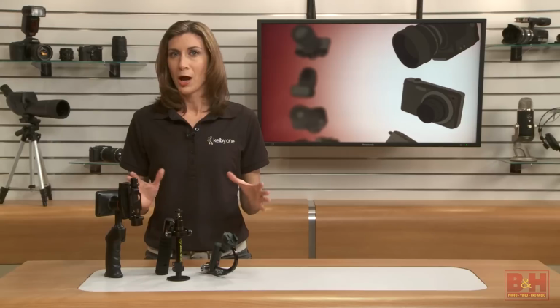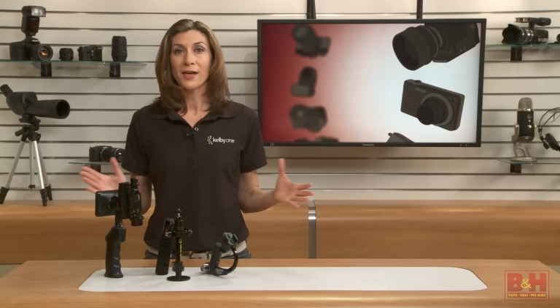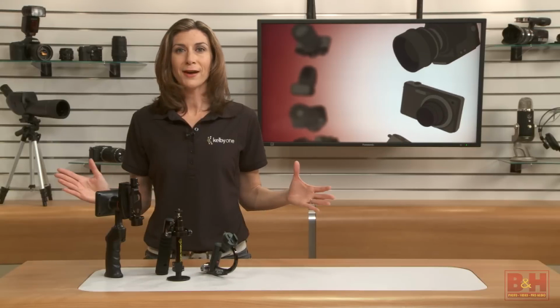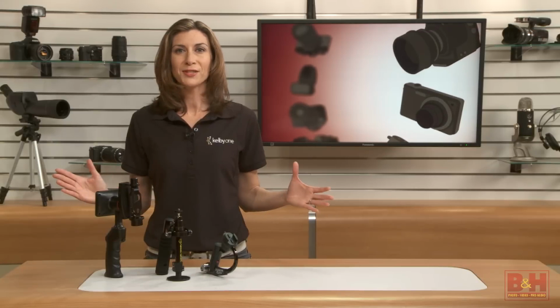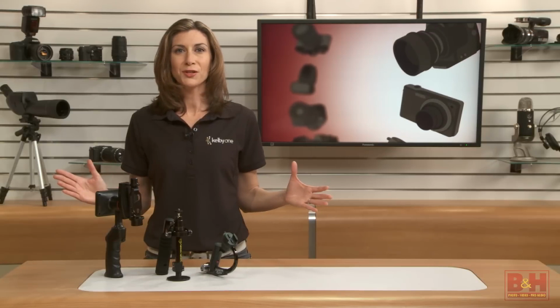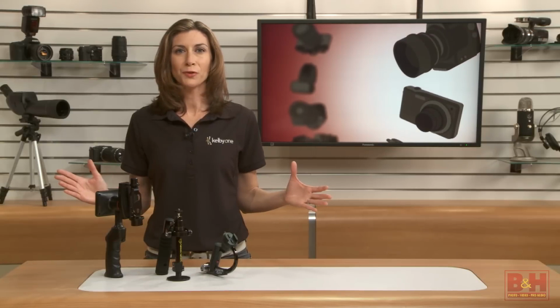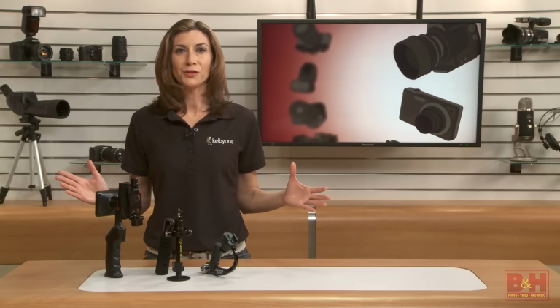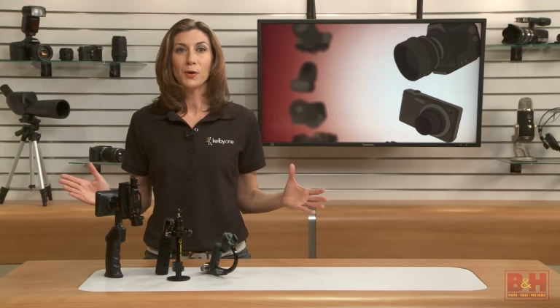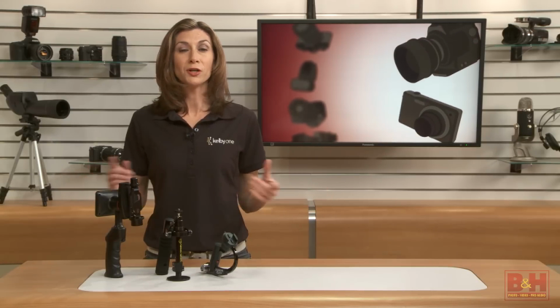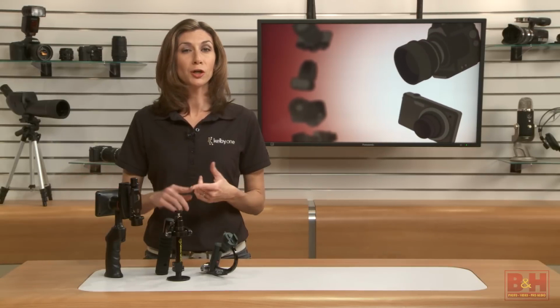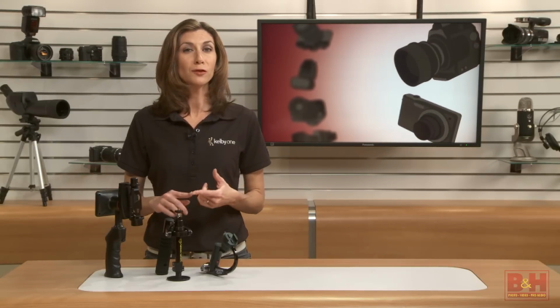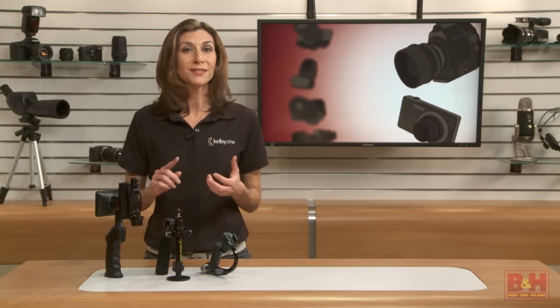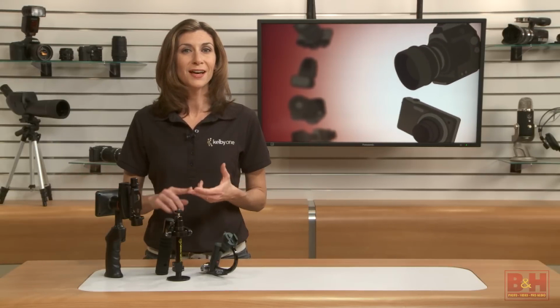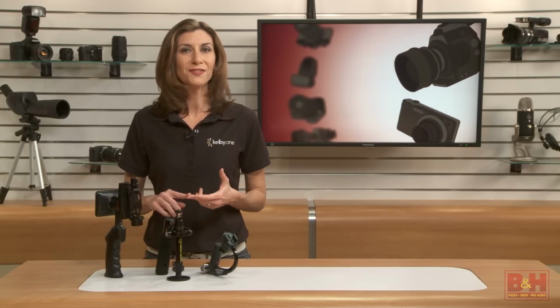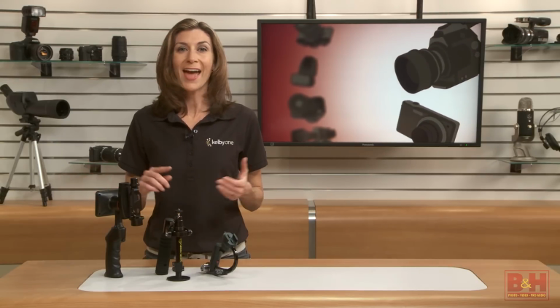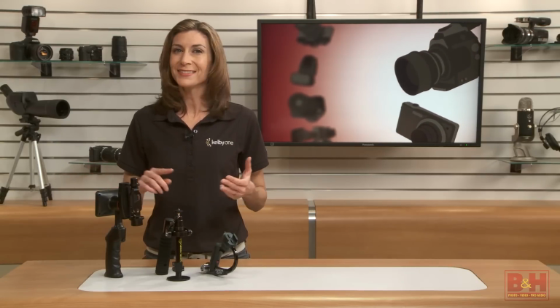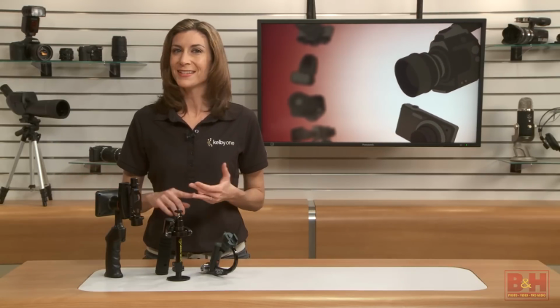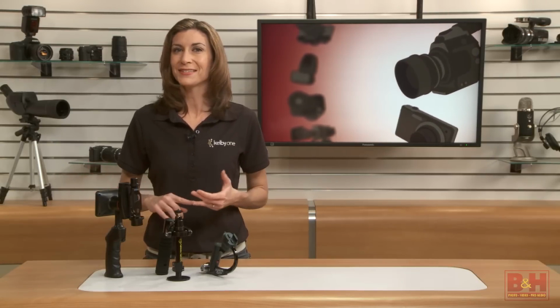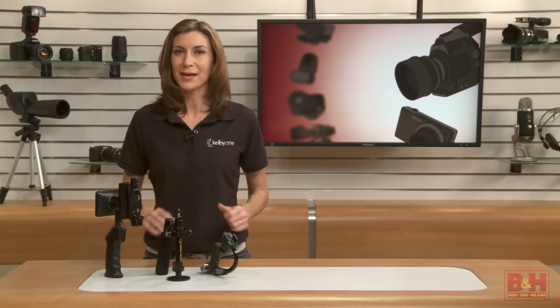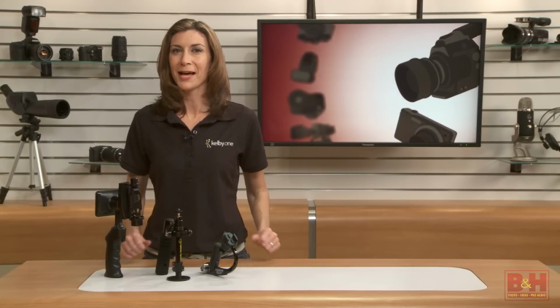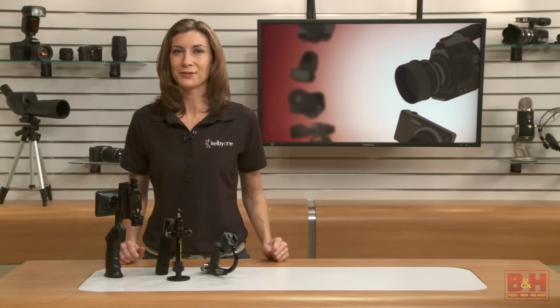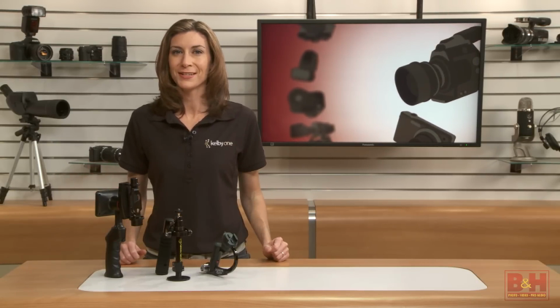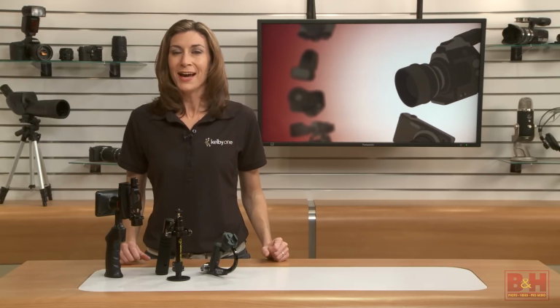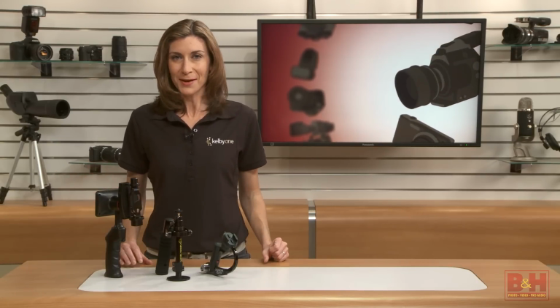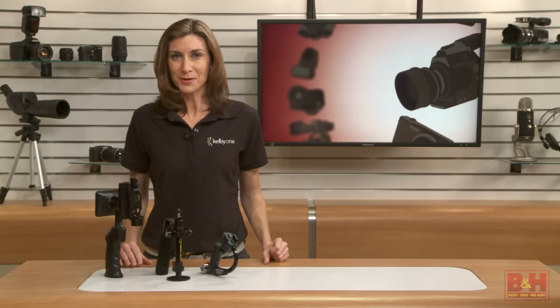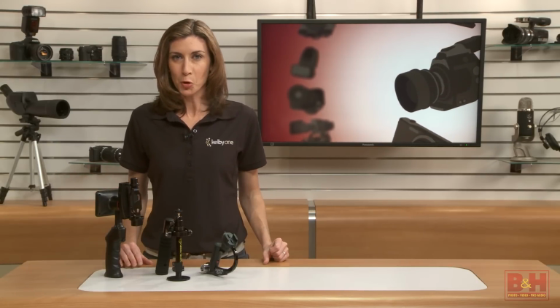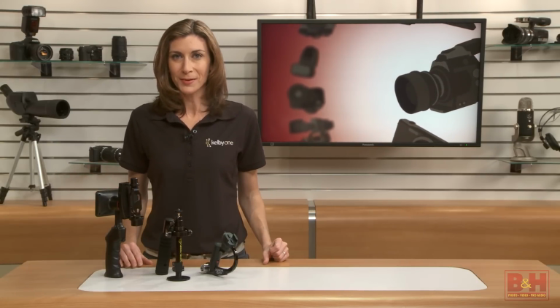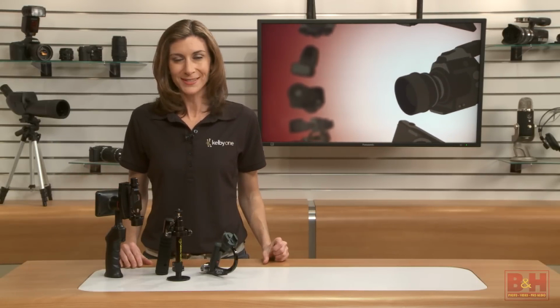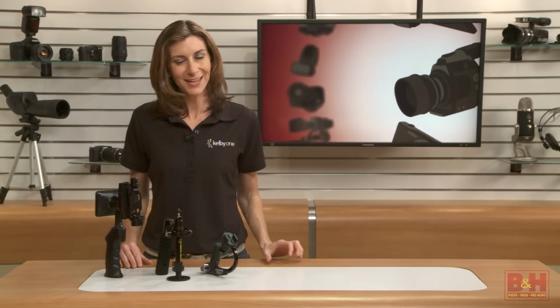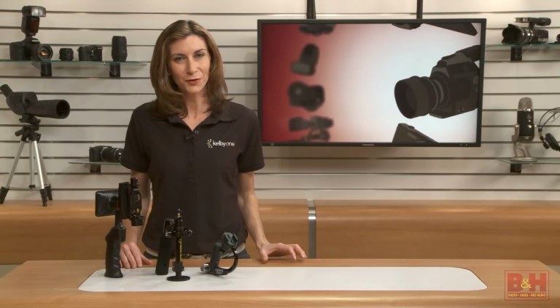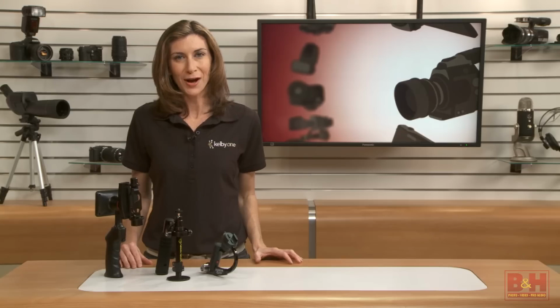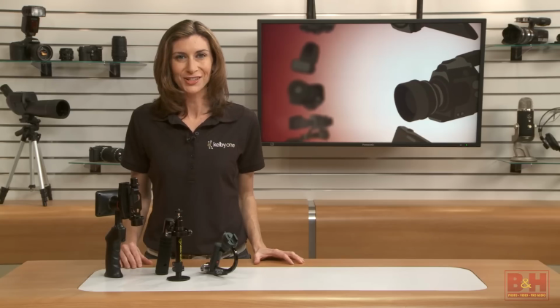While Sync provided the sharpest video by far, it's not as smooth around the corners as the others. Sometimes when the stabilizer makes adjustments, the movement can look a little jerky. That wraps up this review of the Curve, Selfie, and Sync stabilizers. I'm Mia McCormick — thanks for watching.